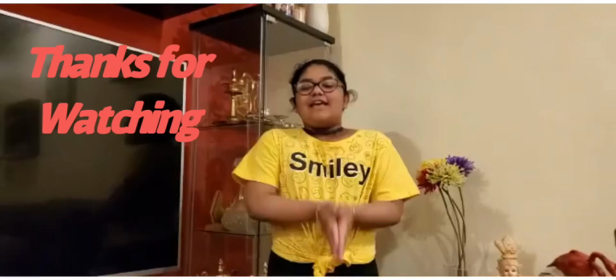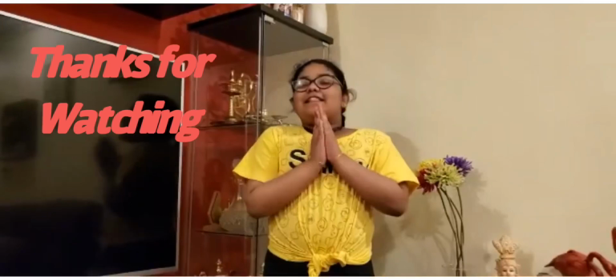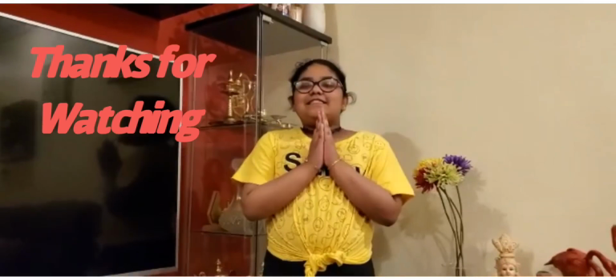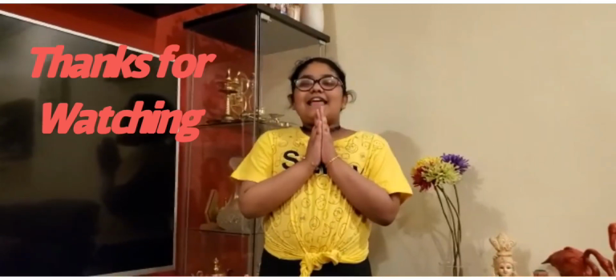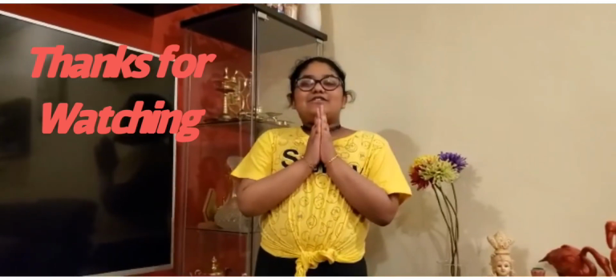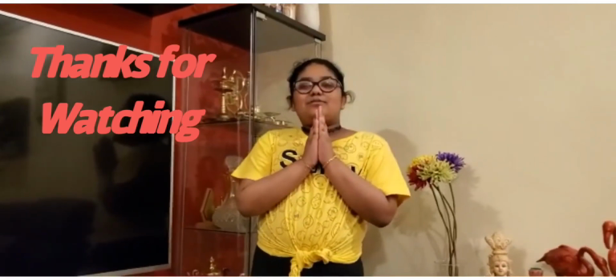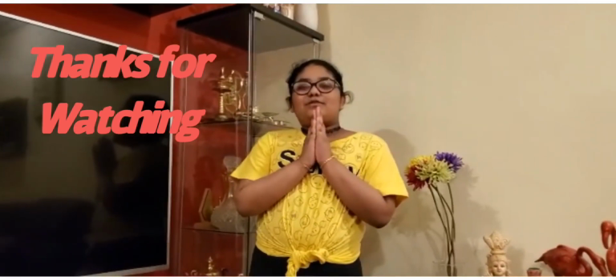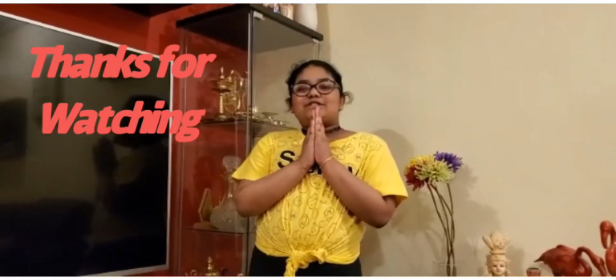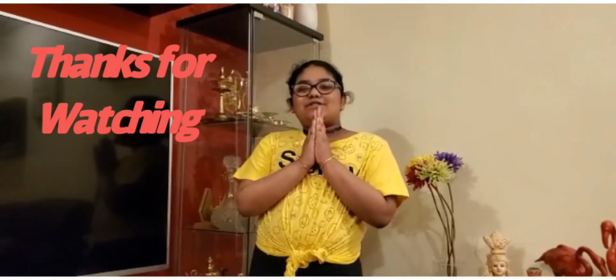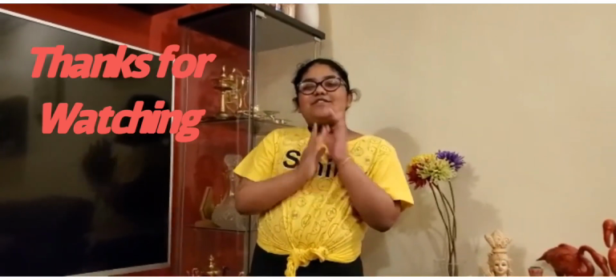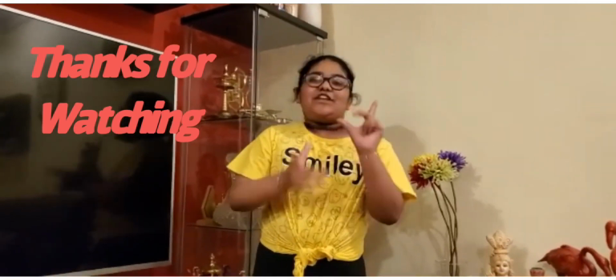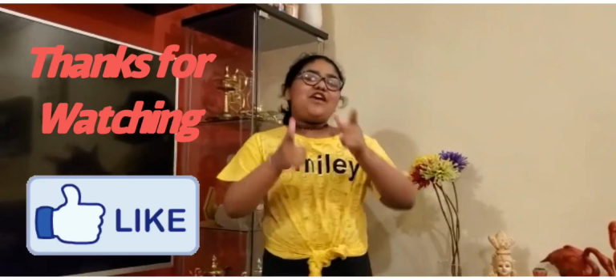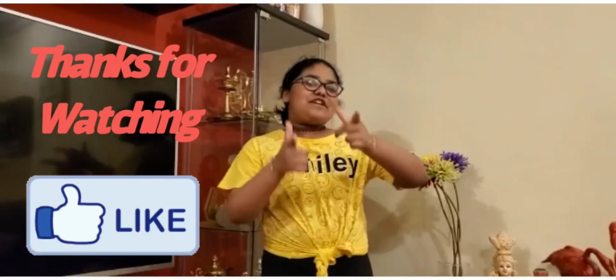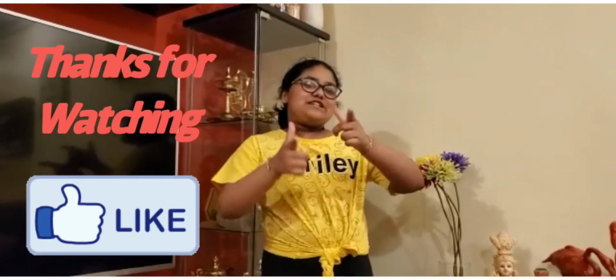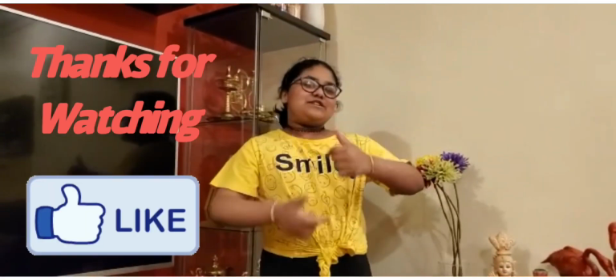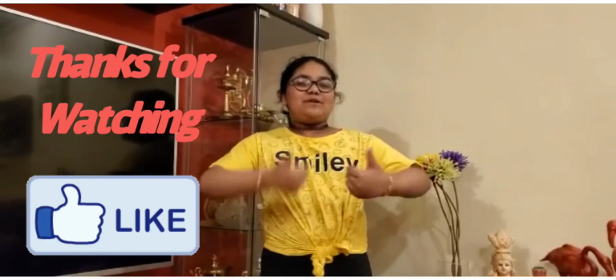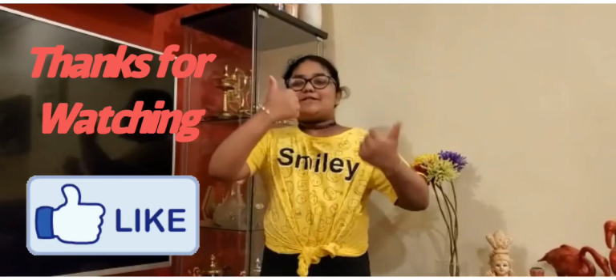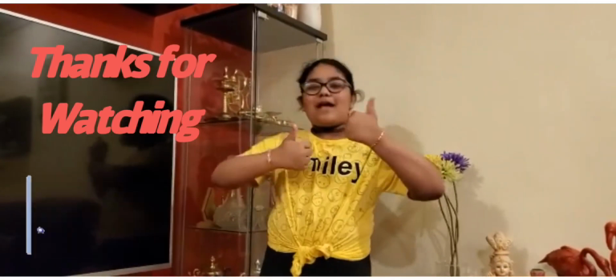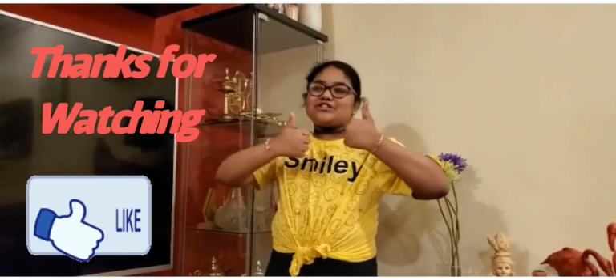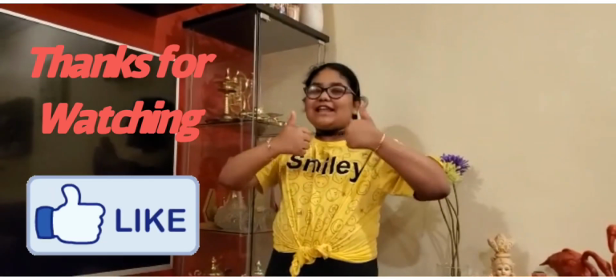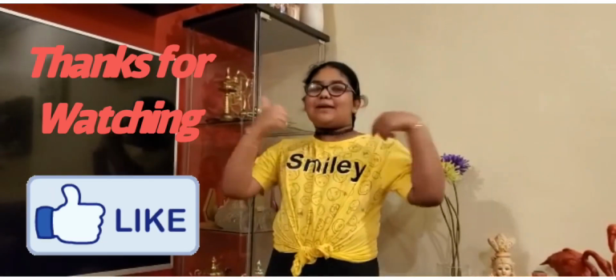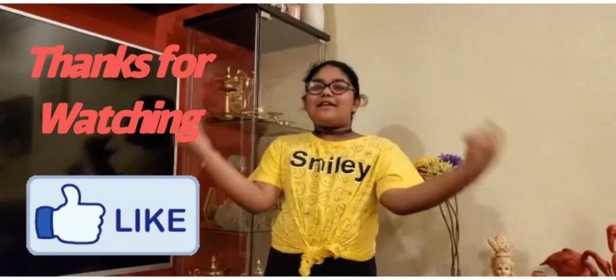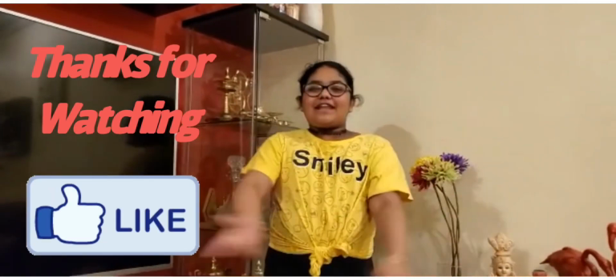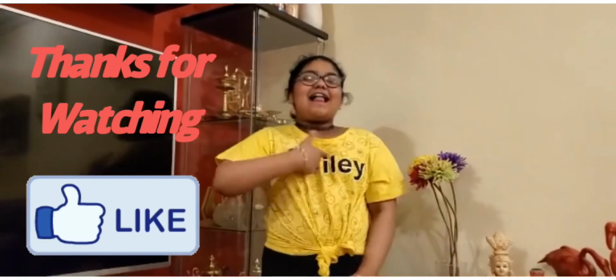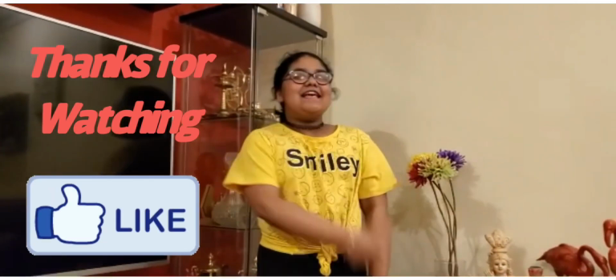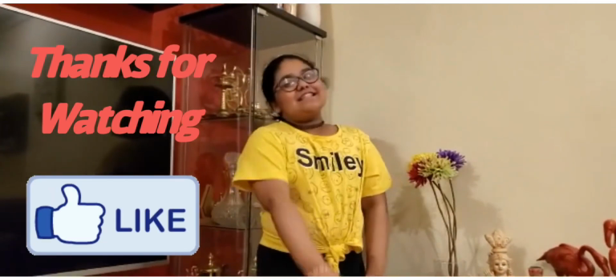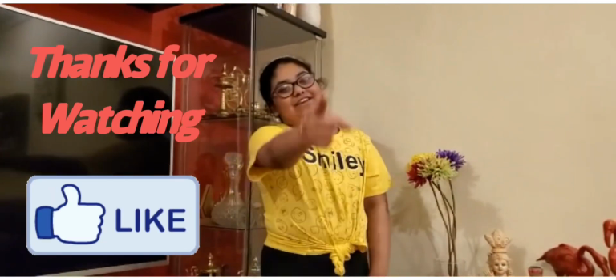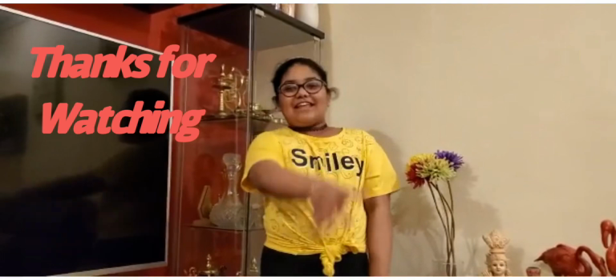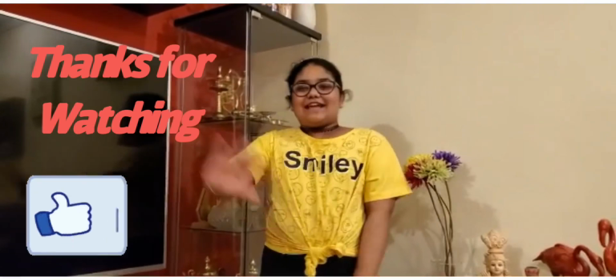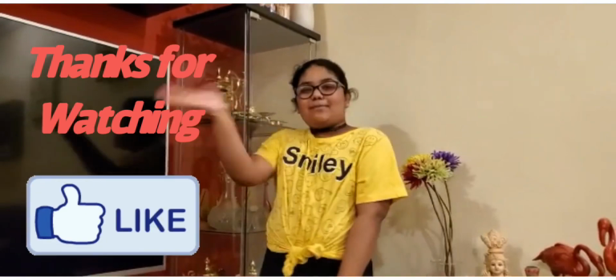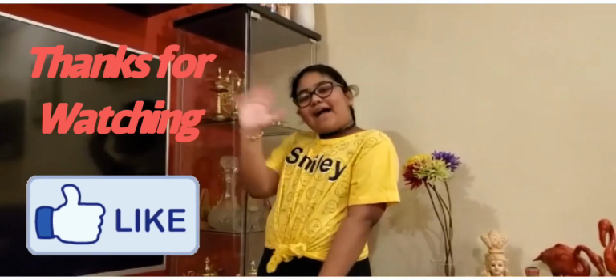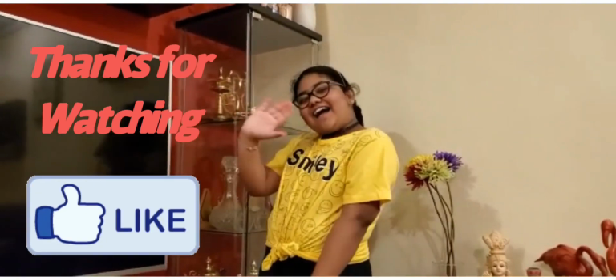So thank you so much for watching today's video. If you enjoyed today's video, smash that like button. See you all next time. Goodbye.